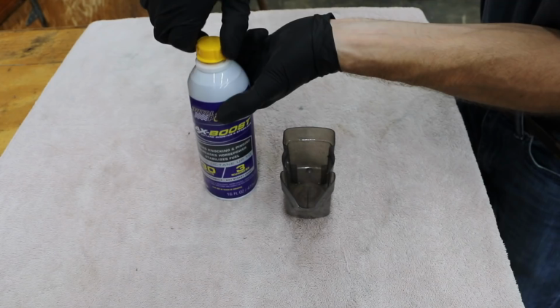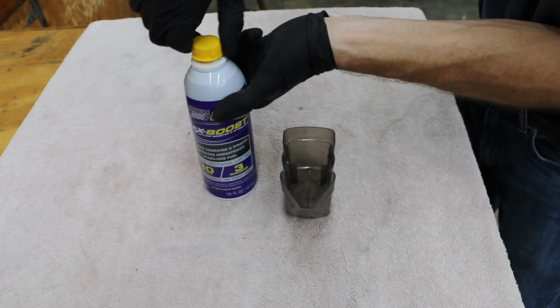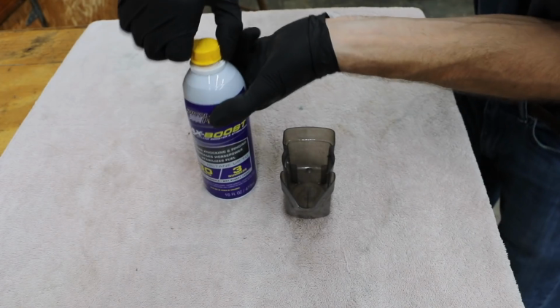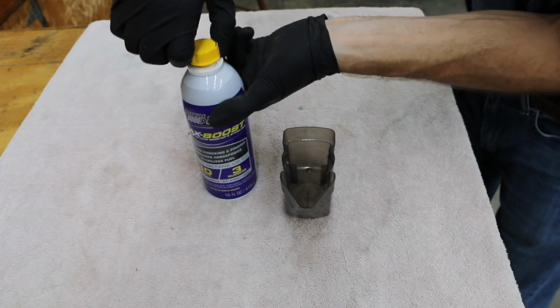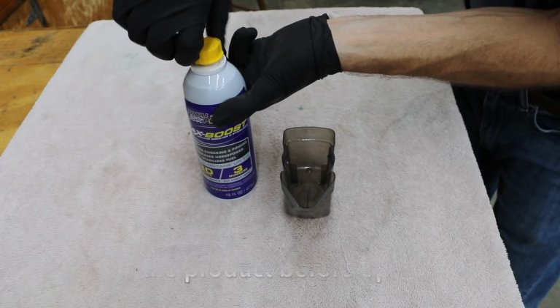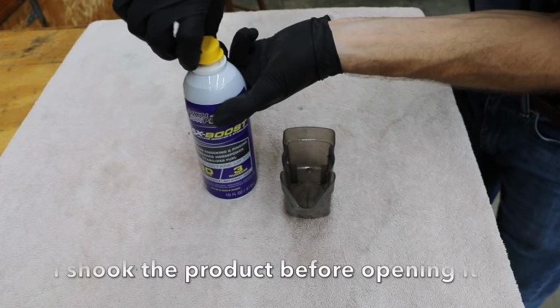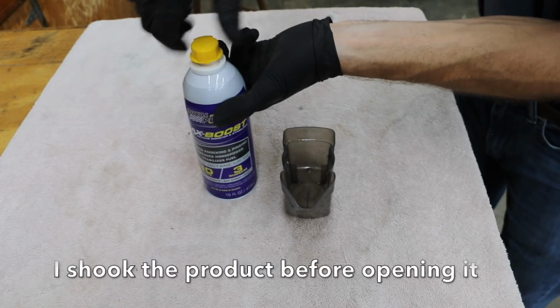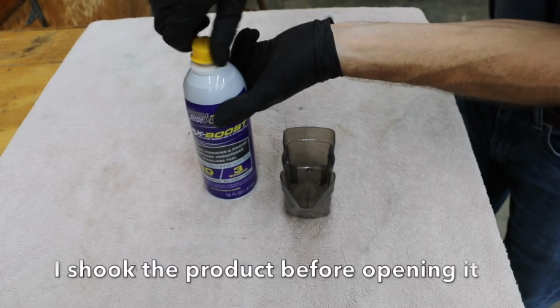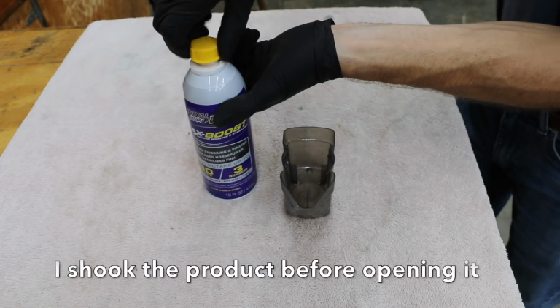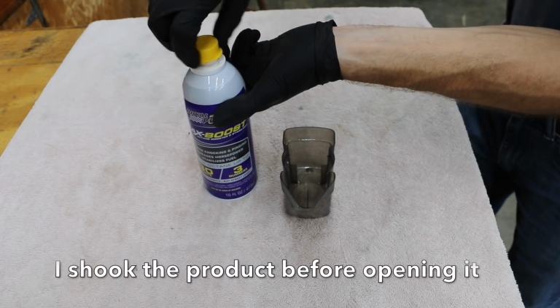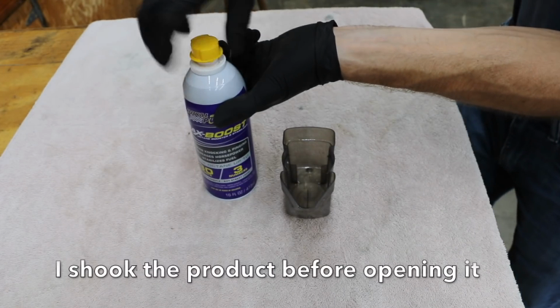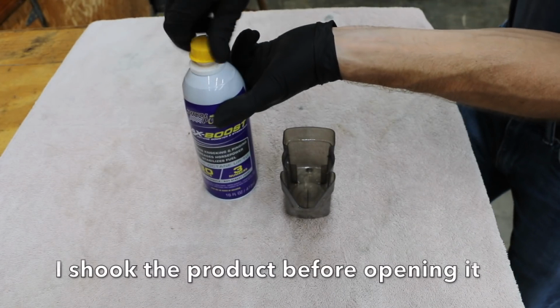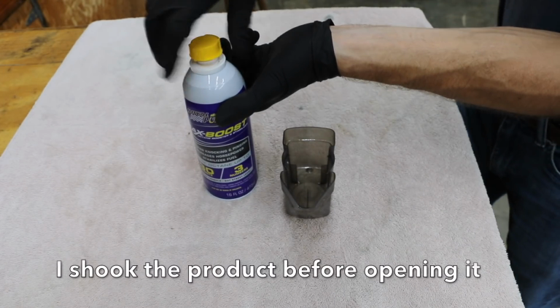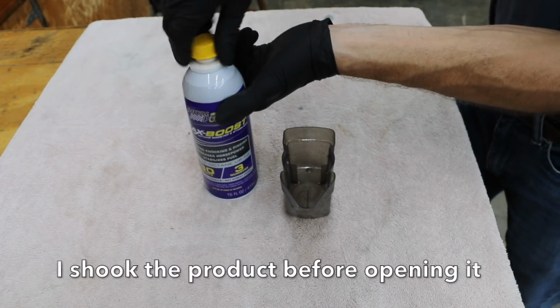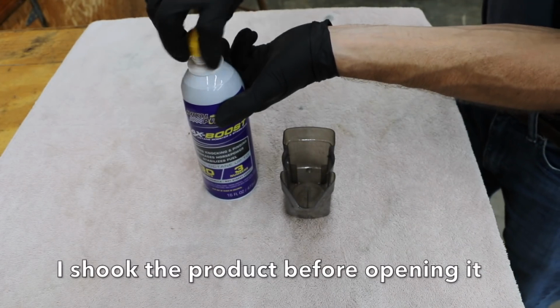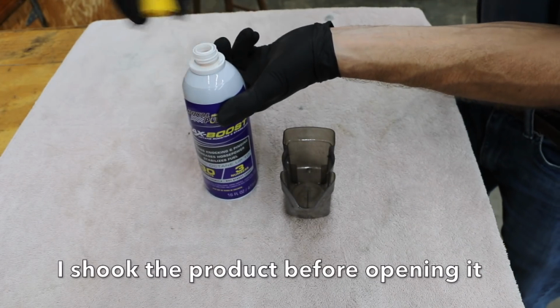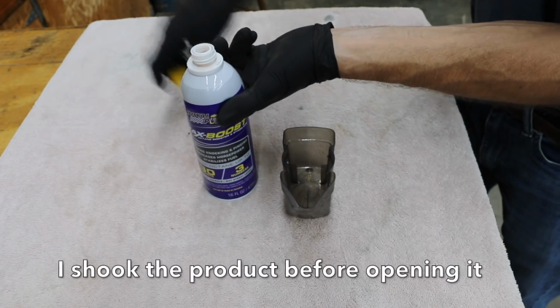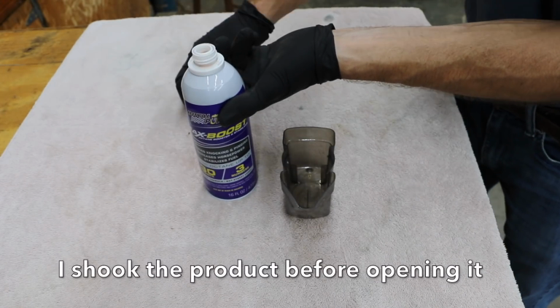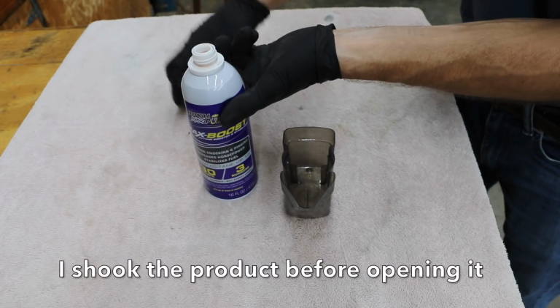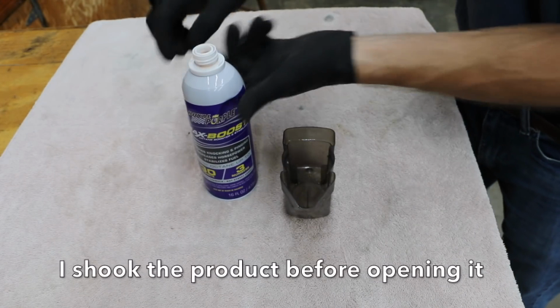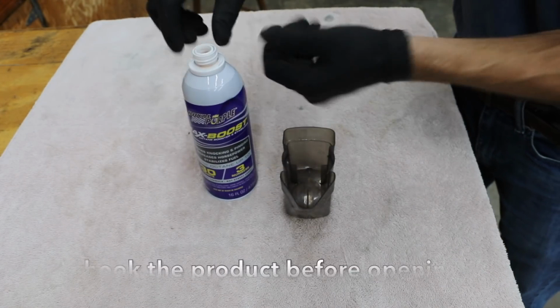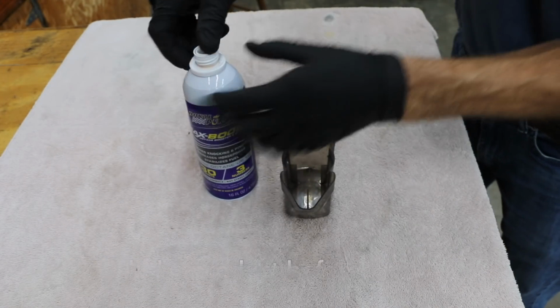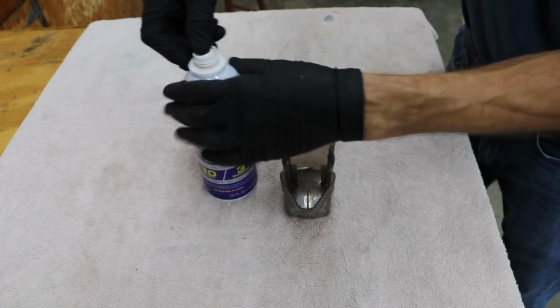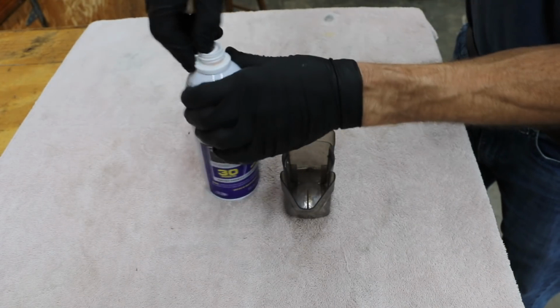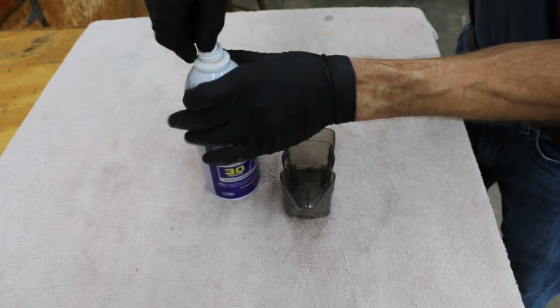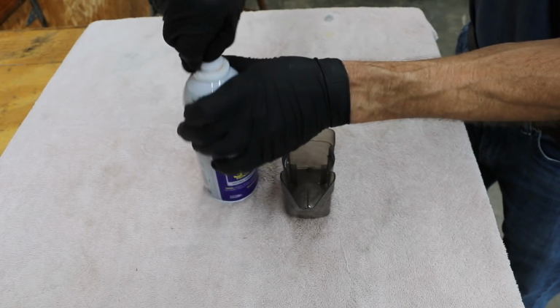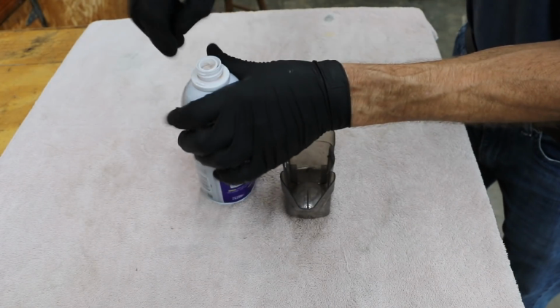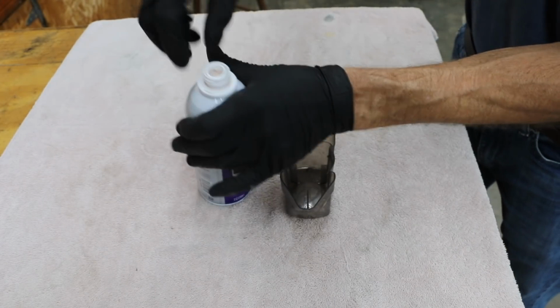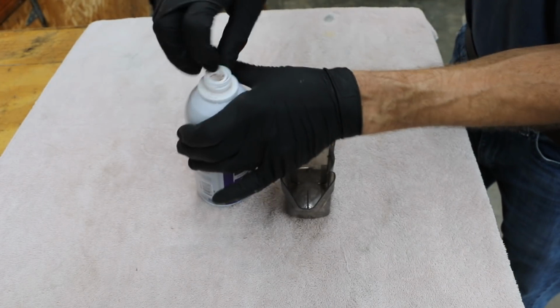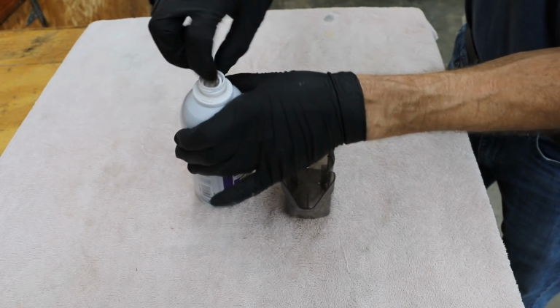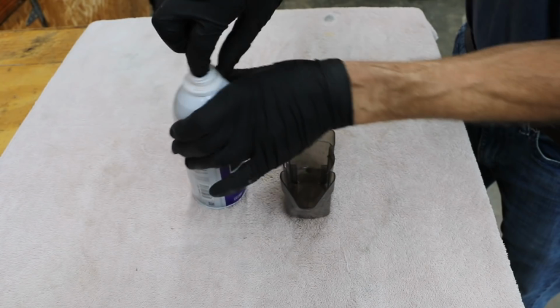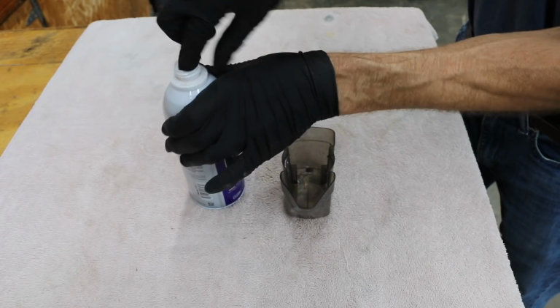I'm going to add 8 ounces to the engine. I'm going to go ahead and open this can up — it has a little tab.